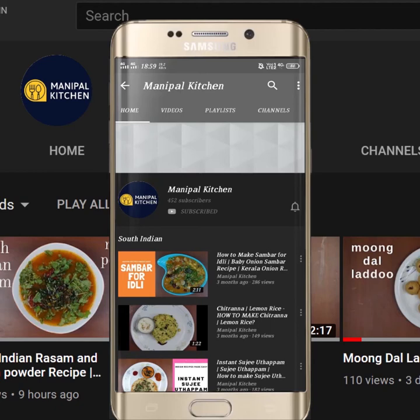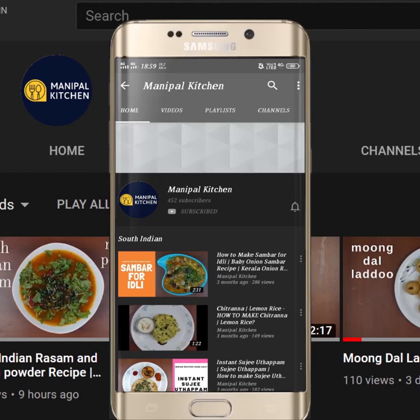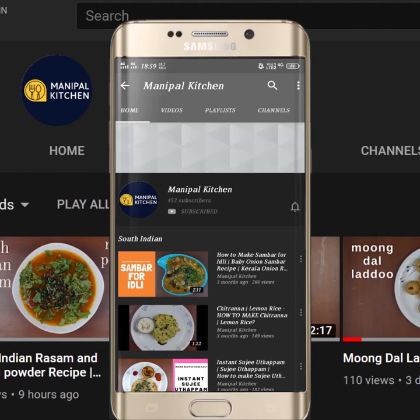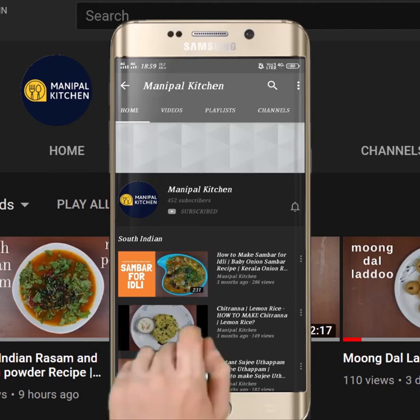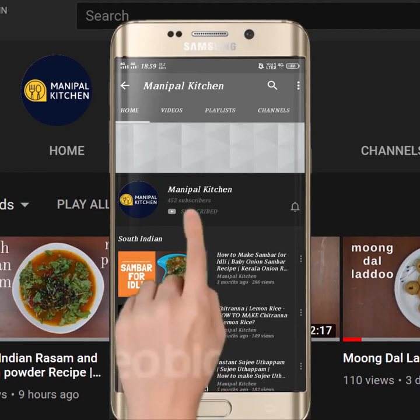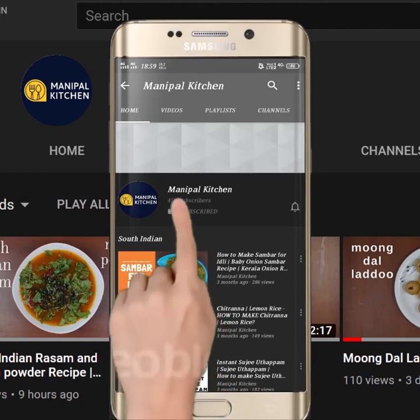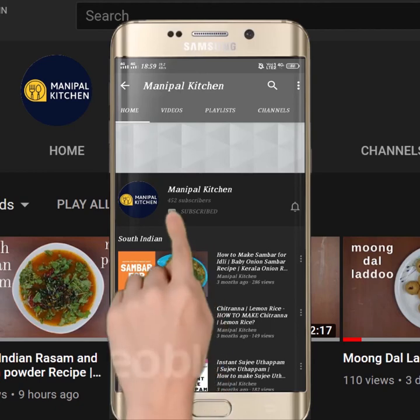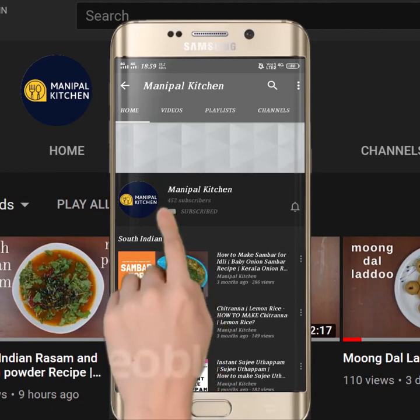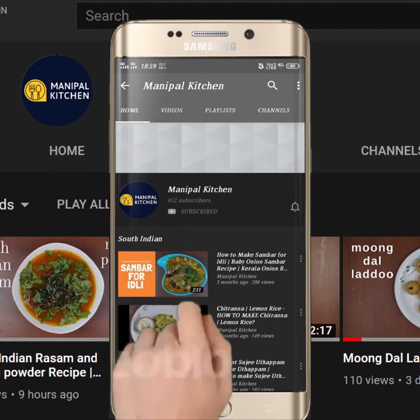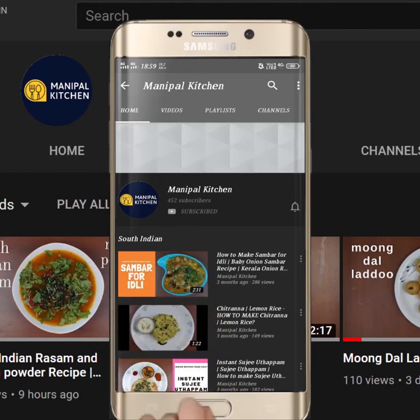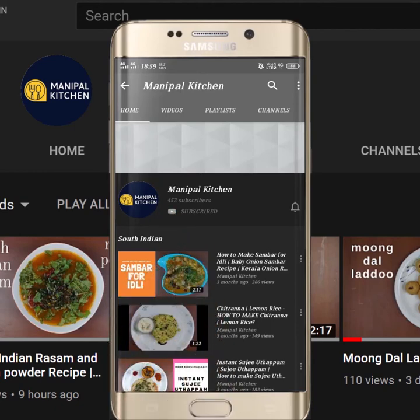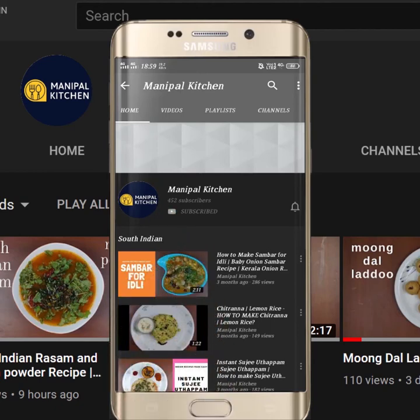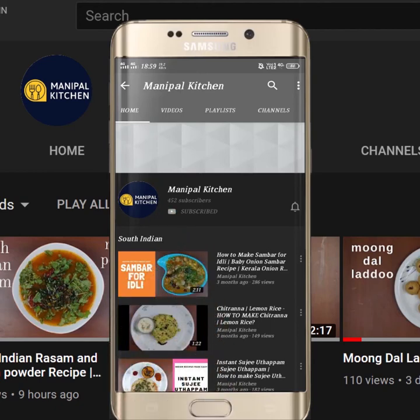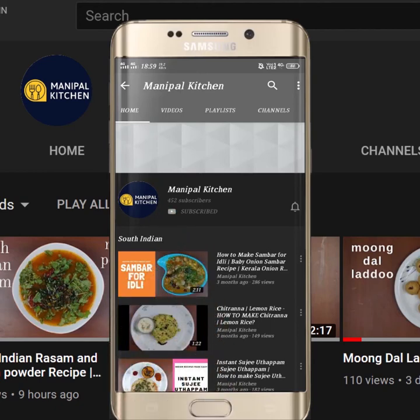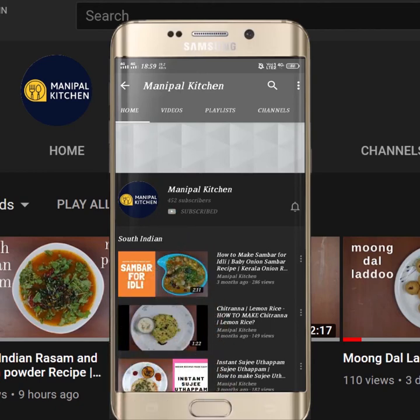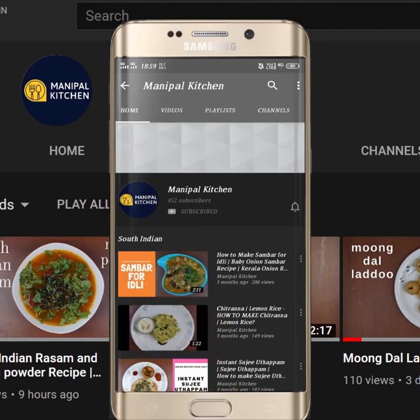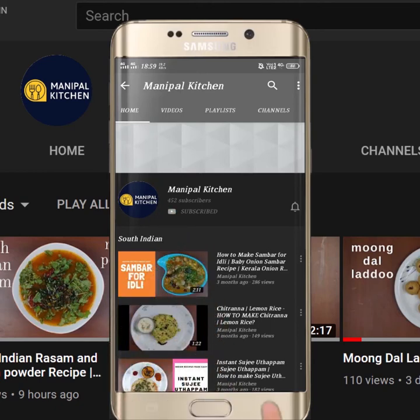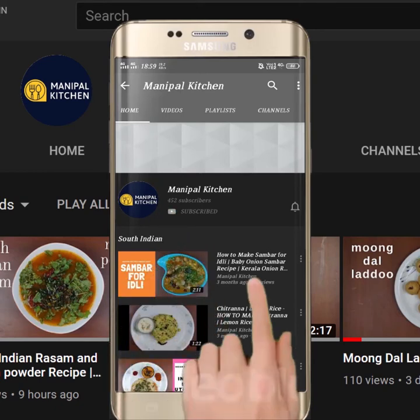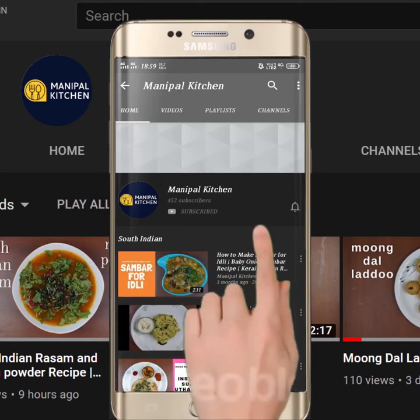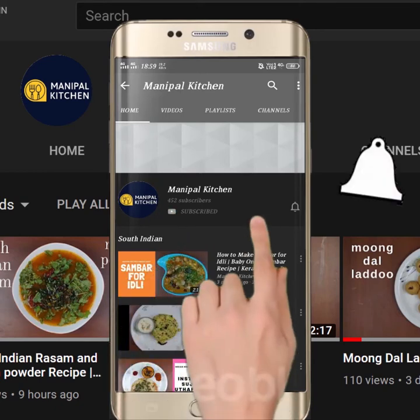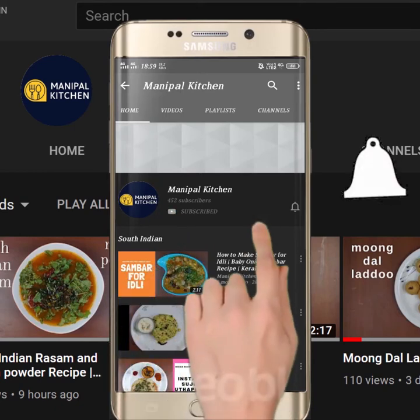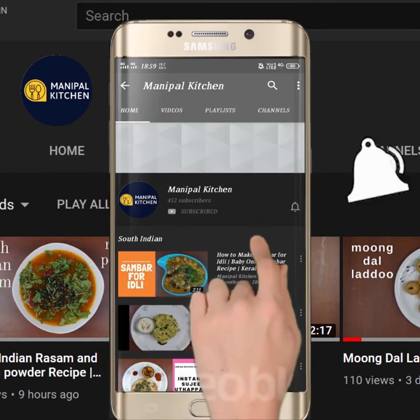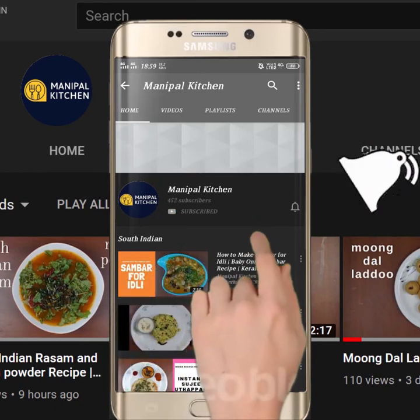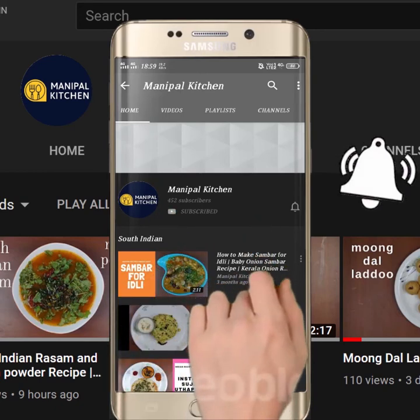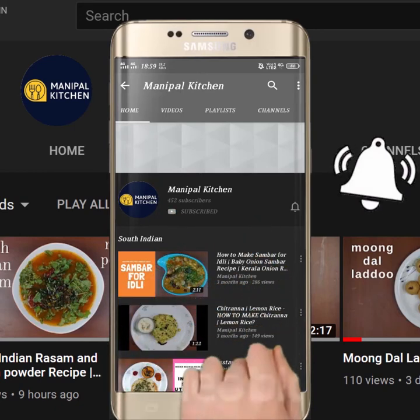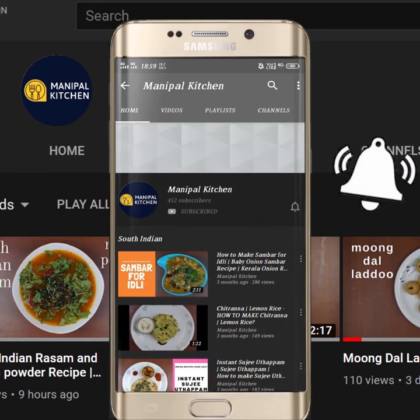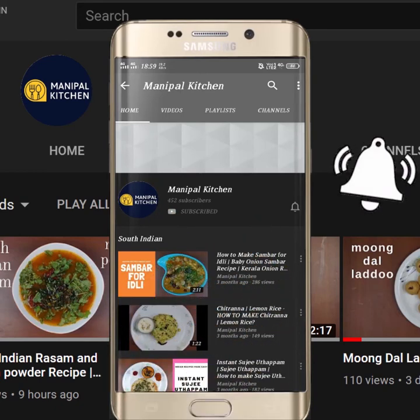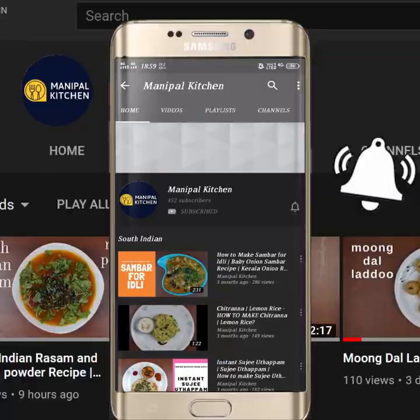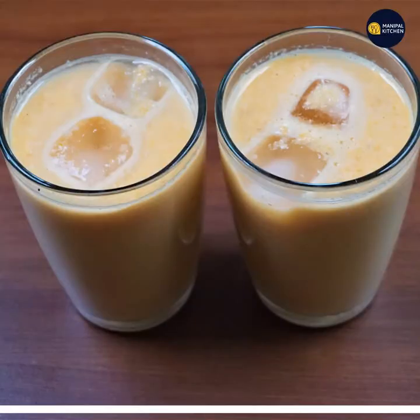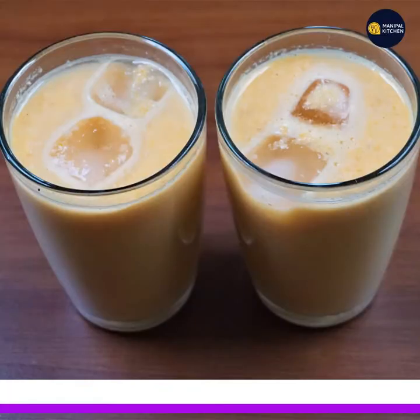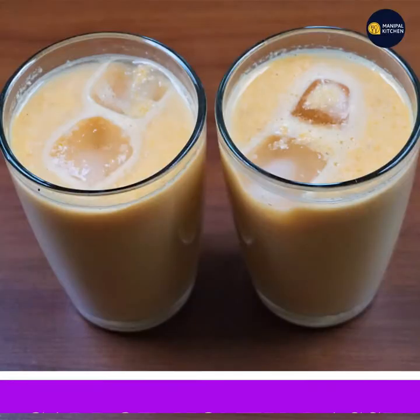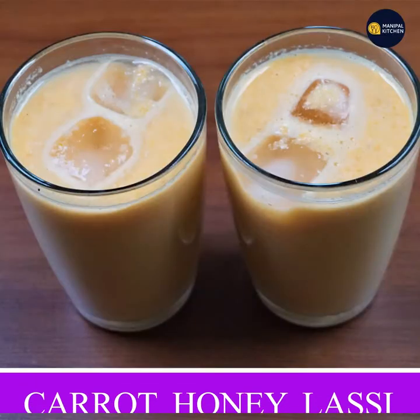Subscribe now and press the bell icon, never miss an update. Welcome to my kitchen.